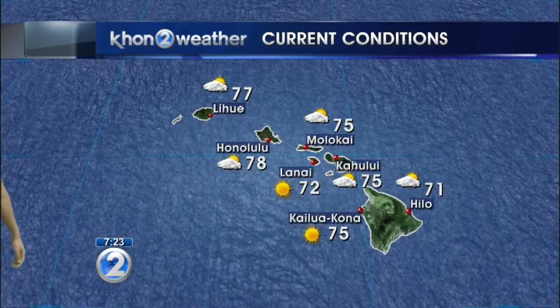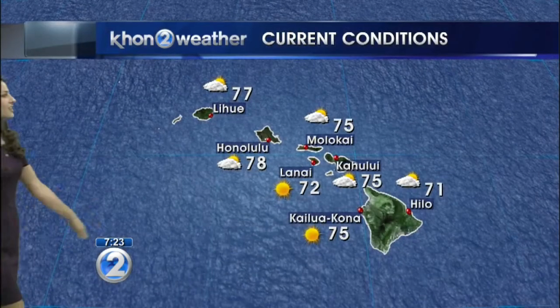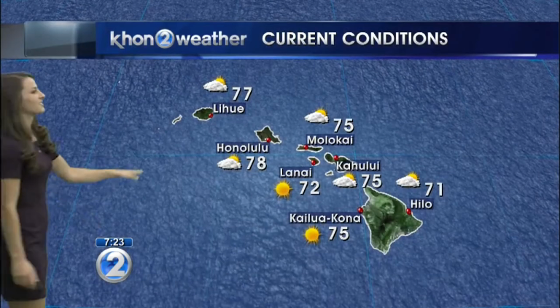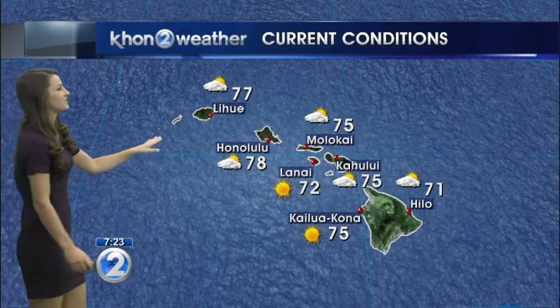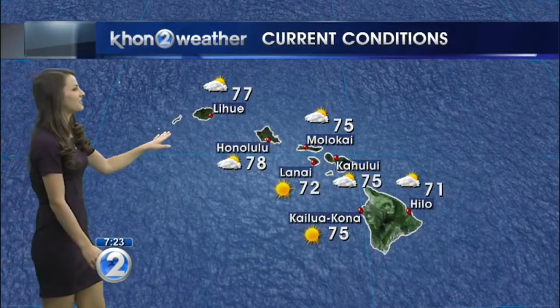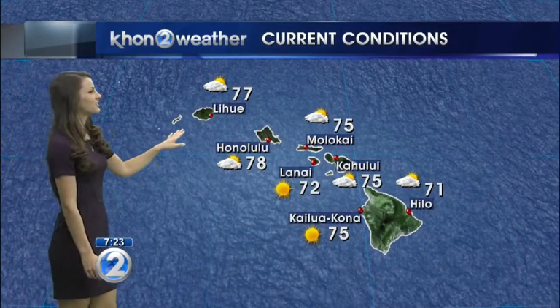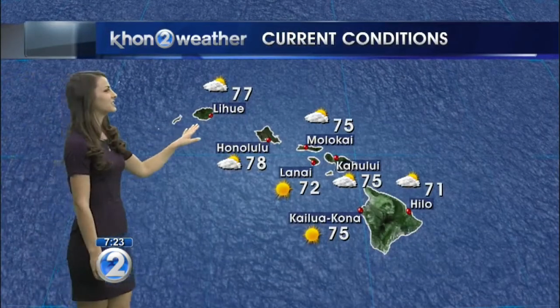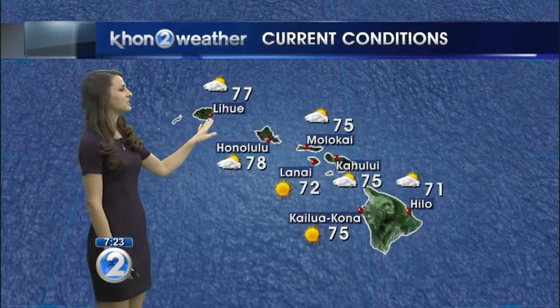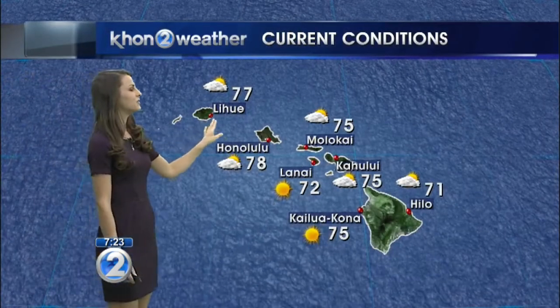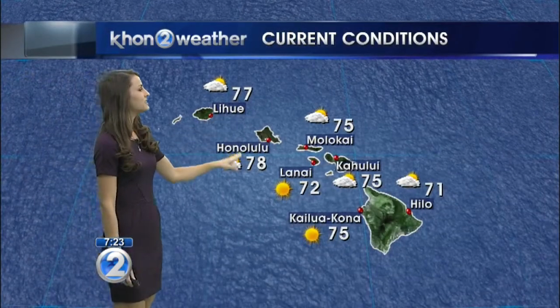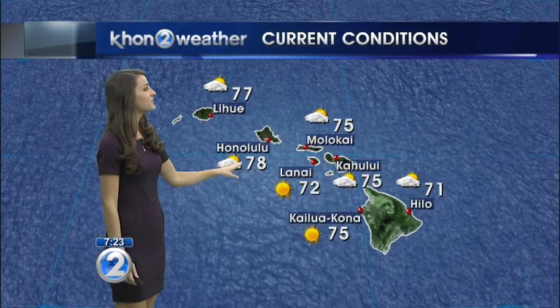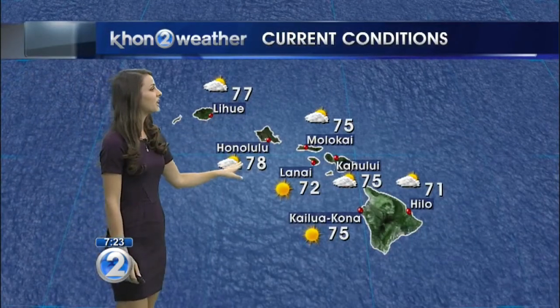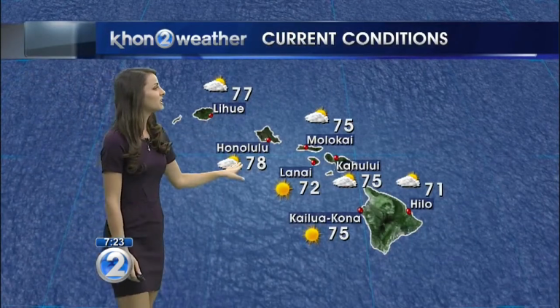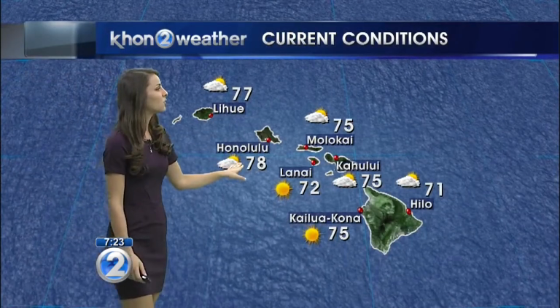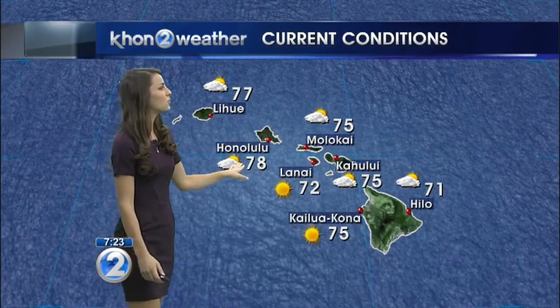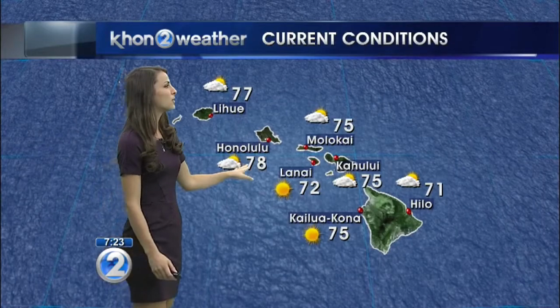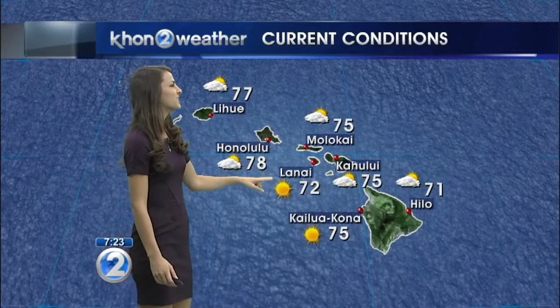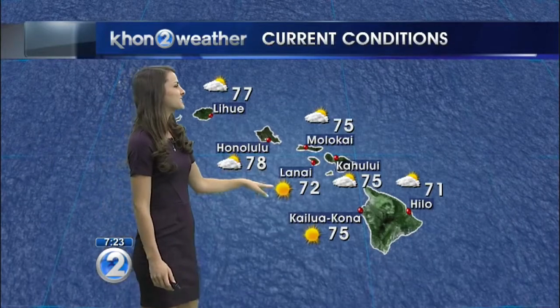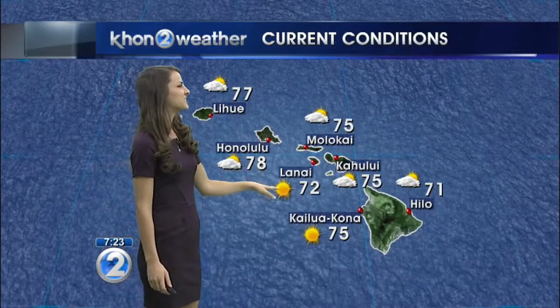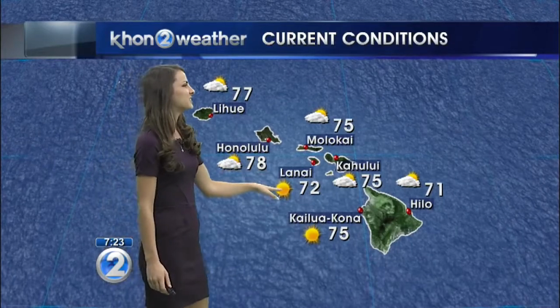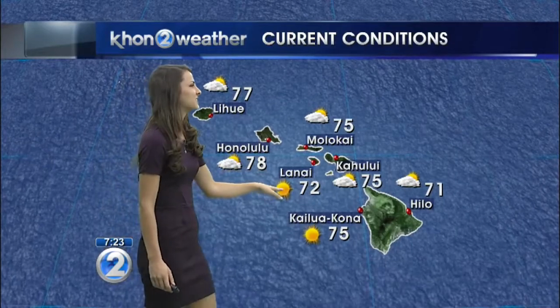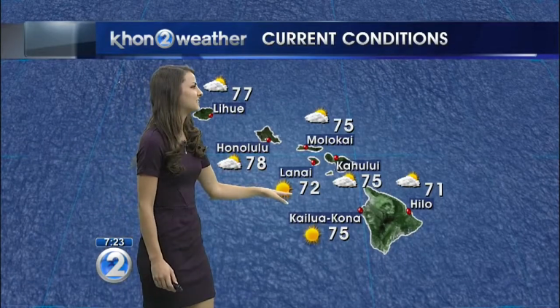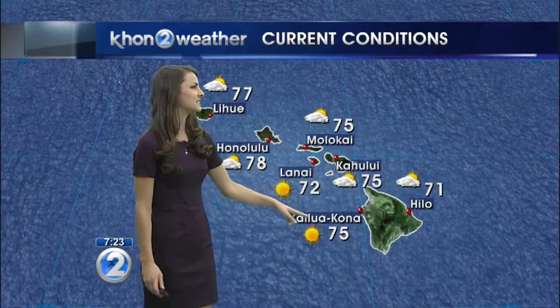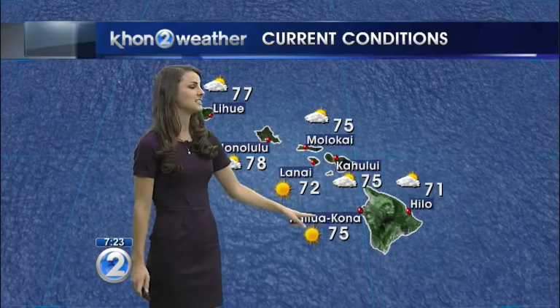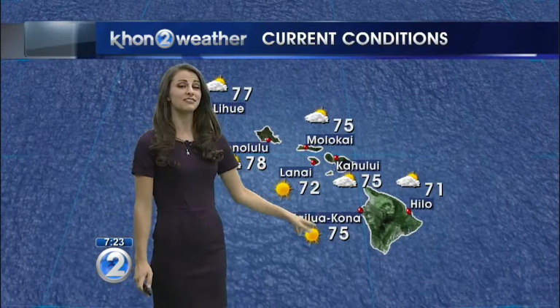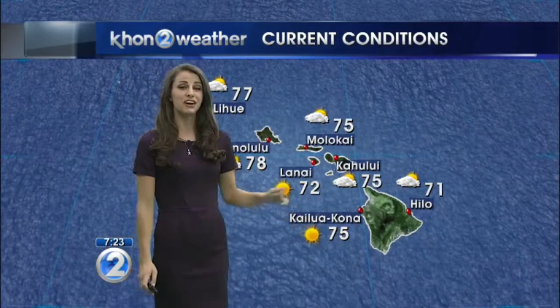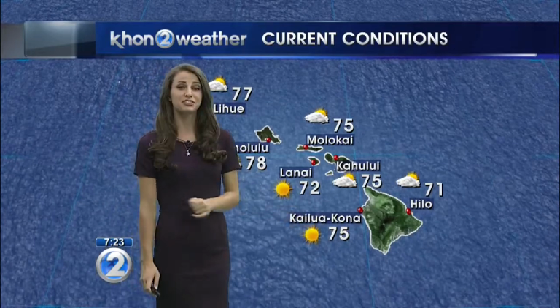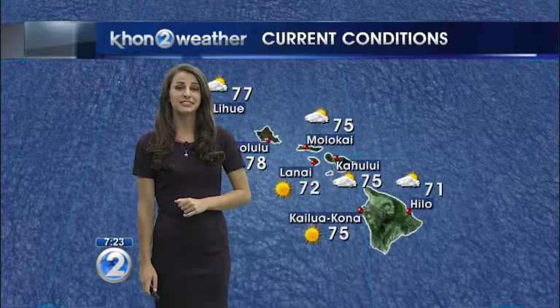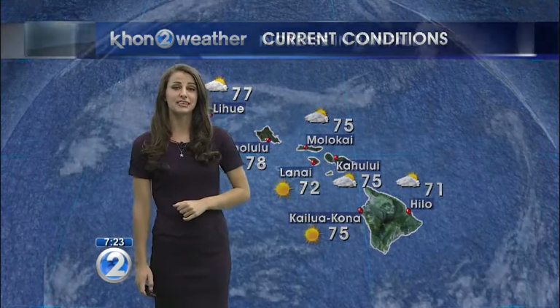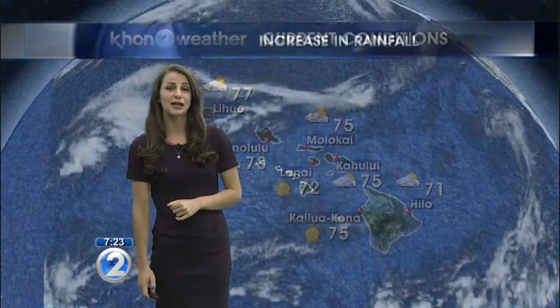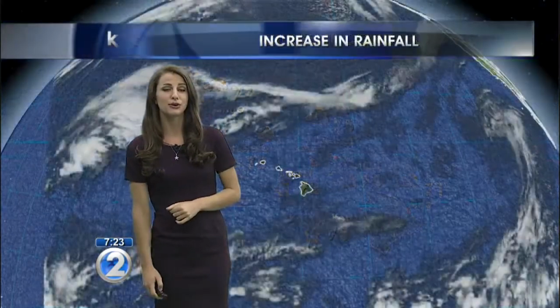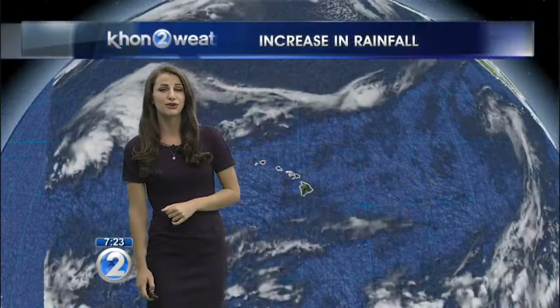Right now it's 77 degrees in Lihue, 78 in Honolulu, 72 in the East City, and 75 degrees in Kailua-Kona.